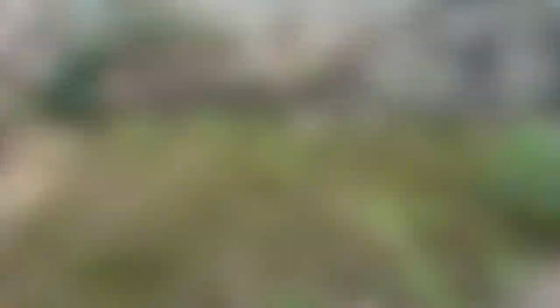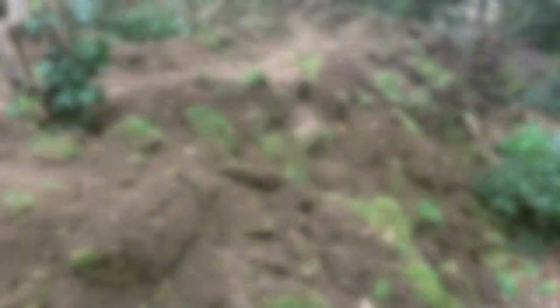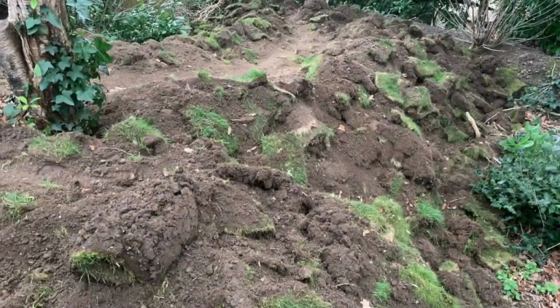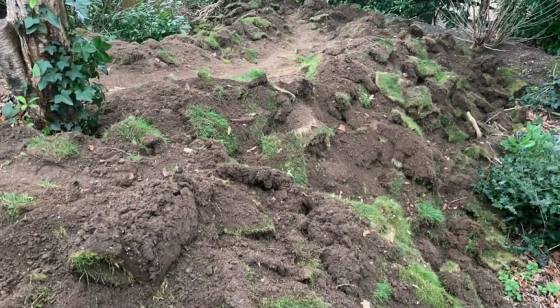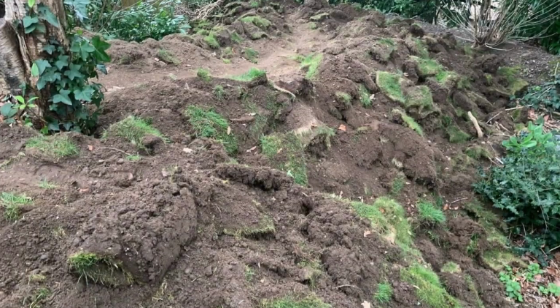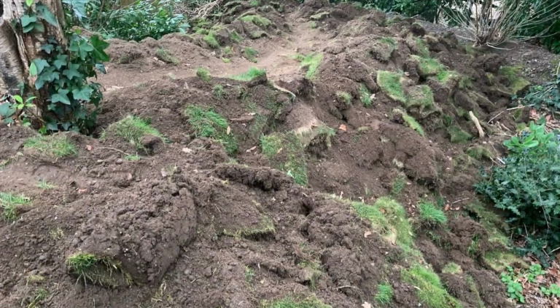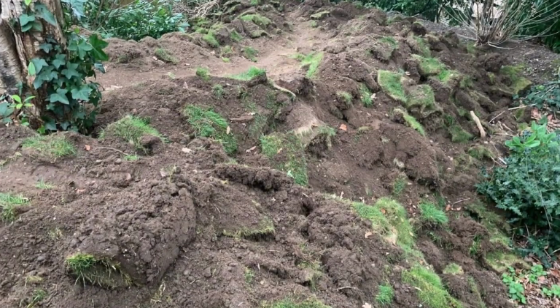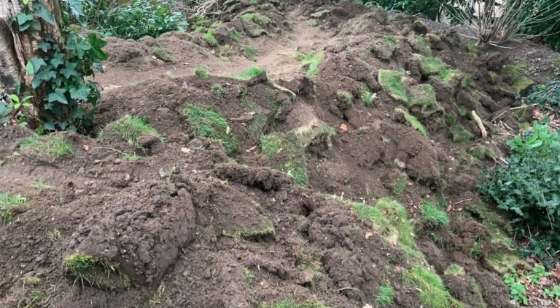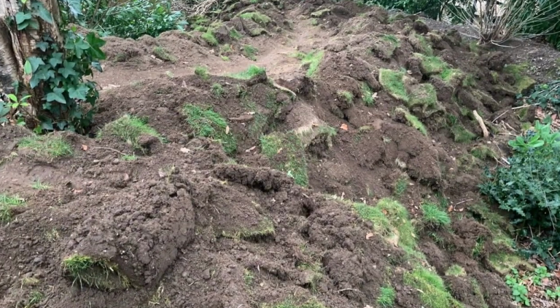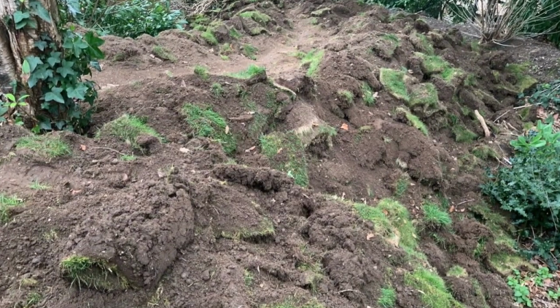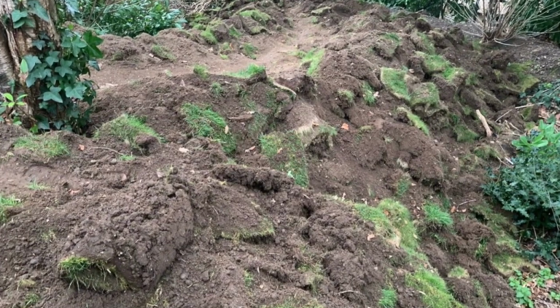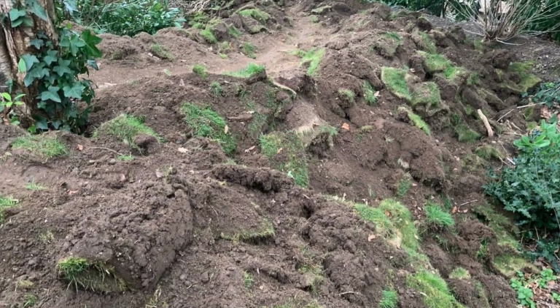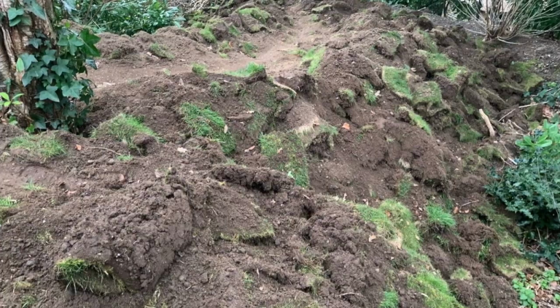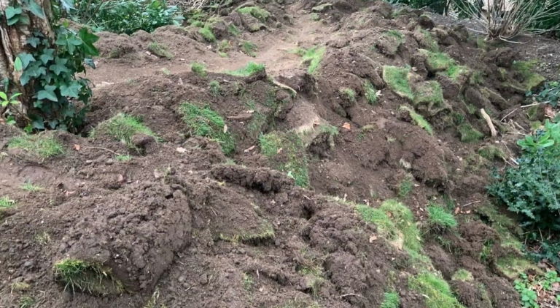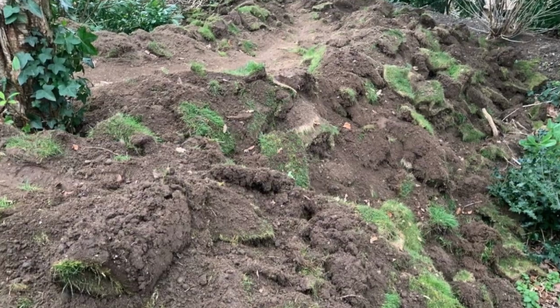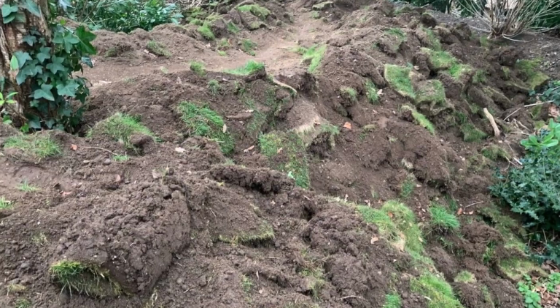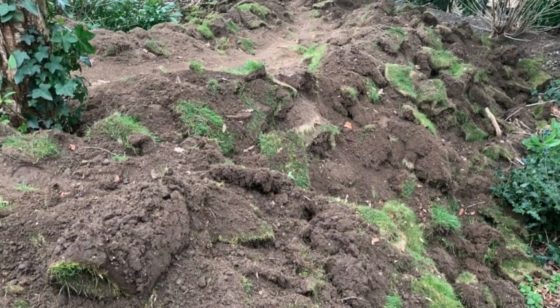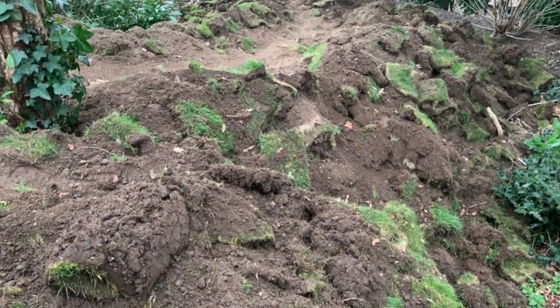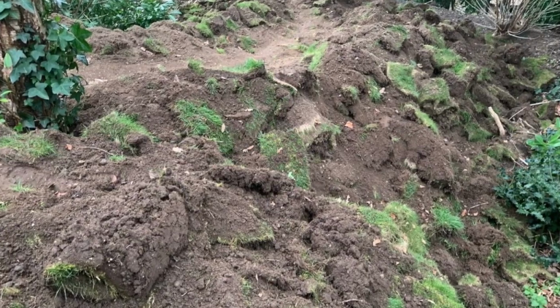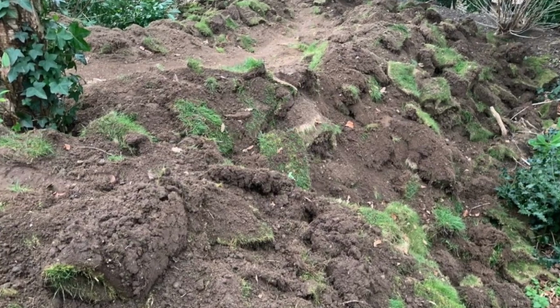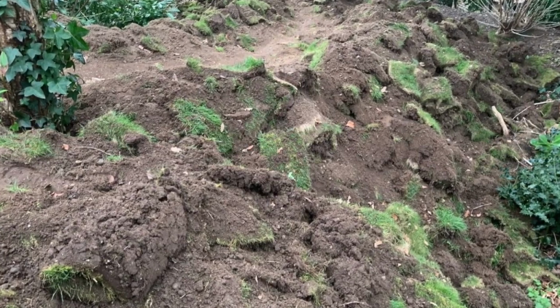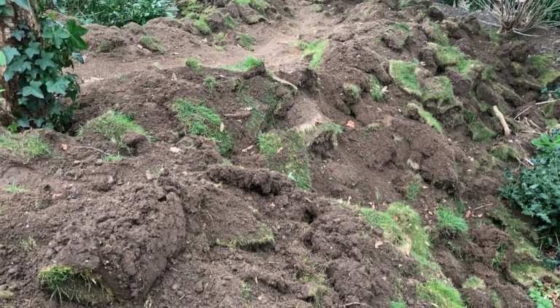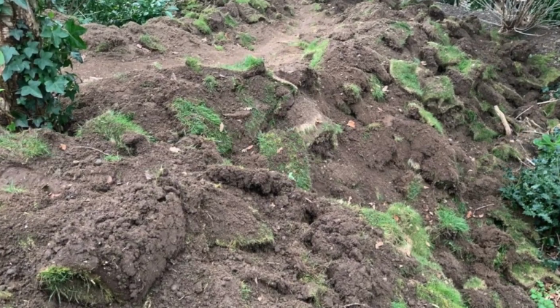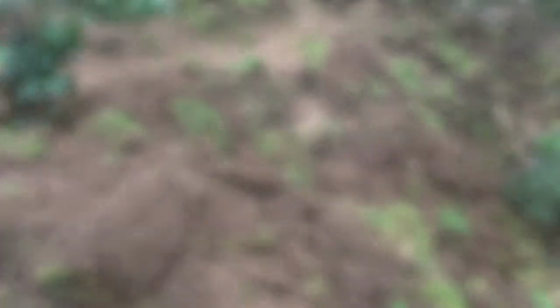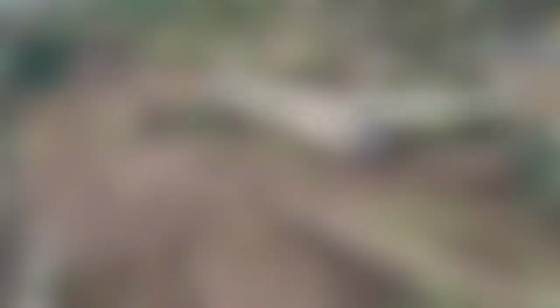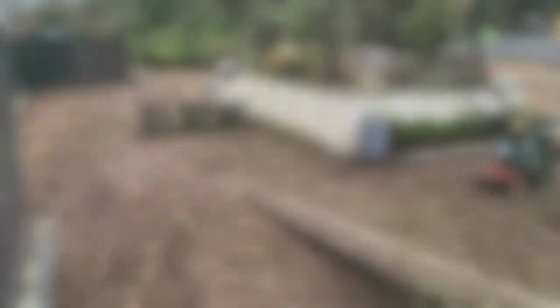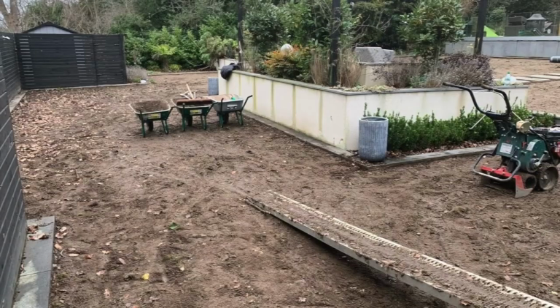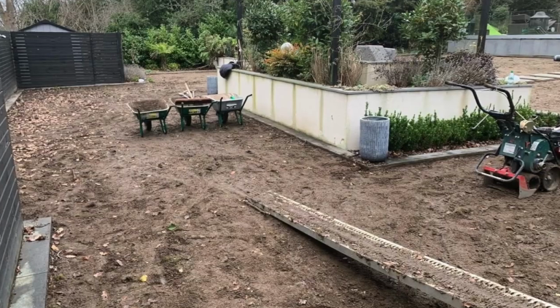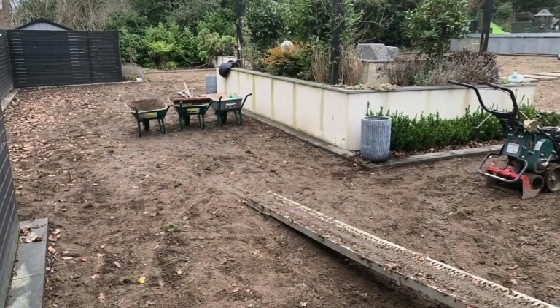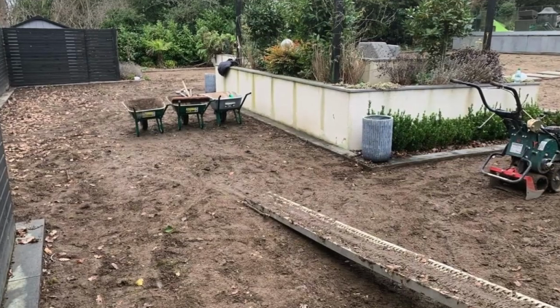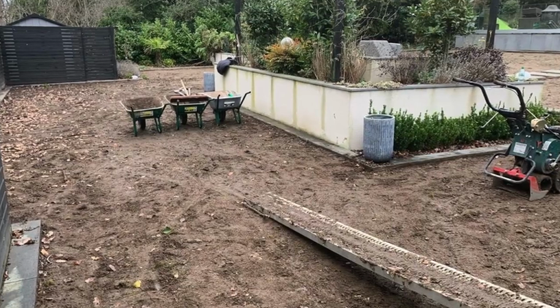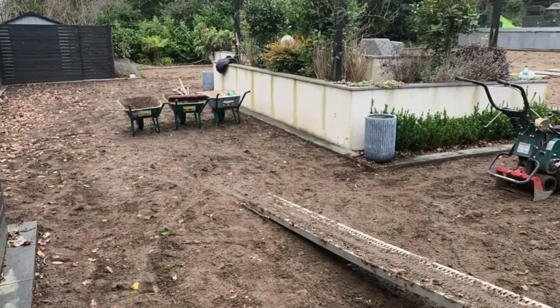We got the job underway by removing over 100 tonnes of grass and topsoil to get down to a firm base on which we could start the groundworks.